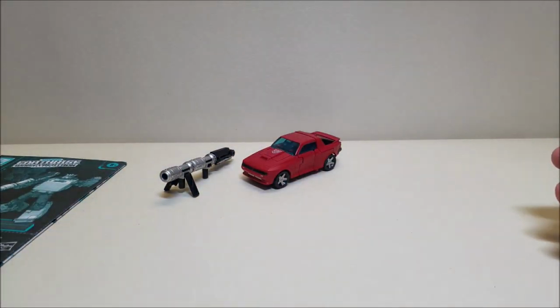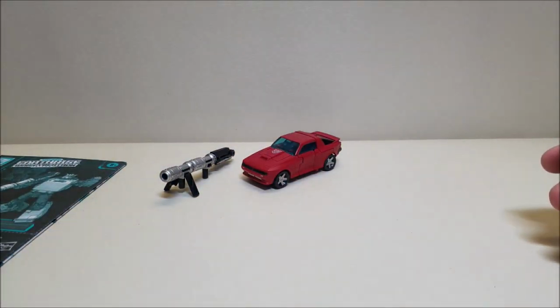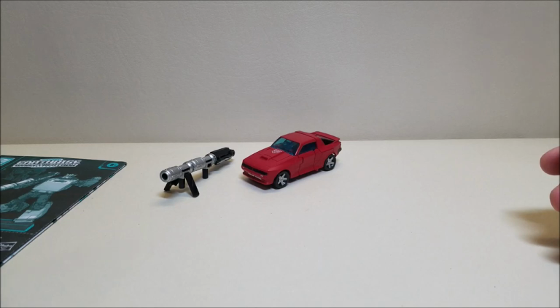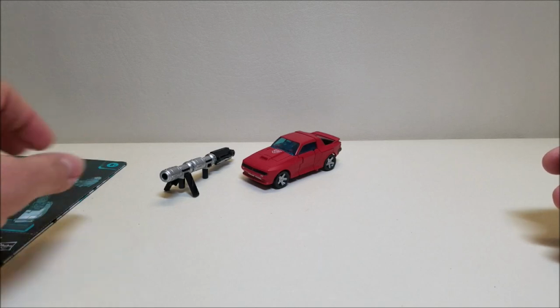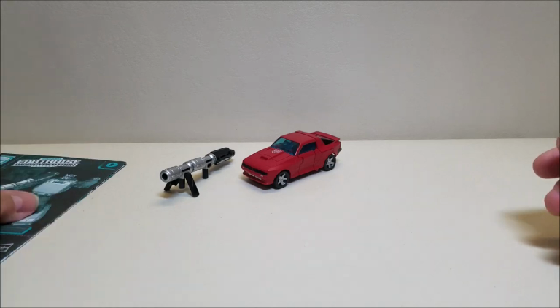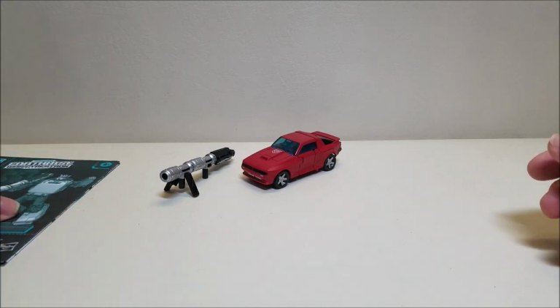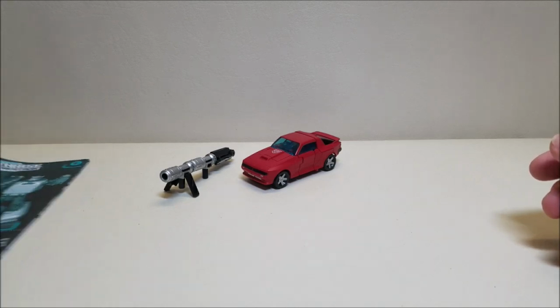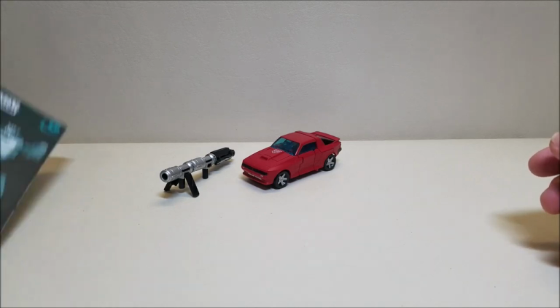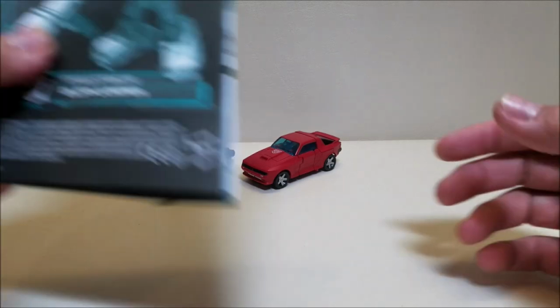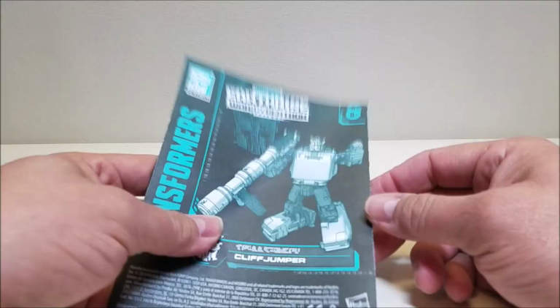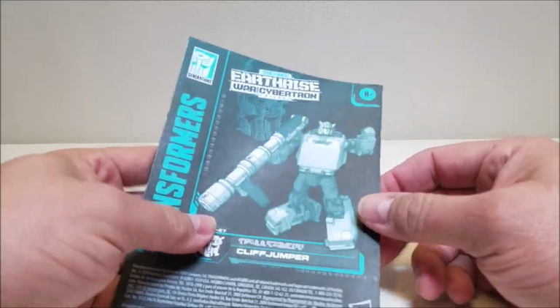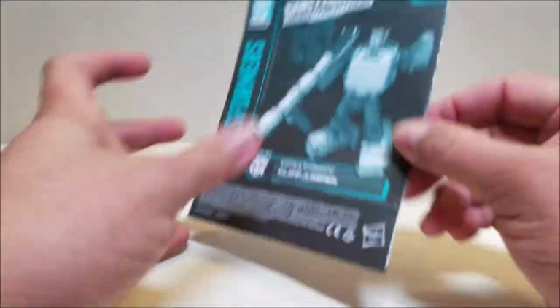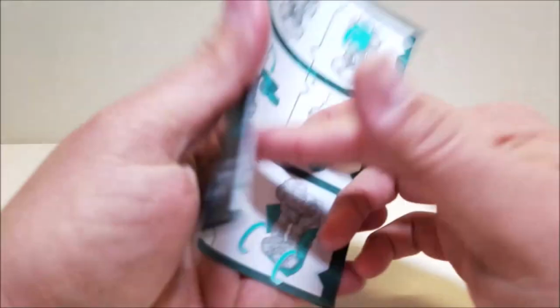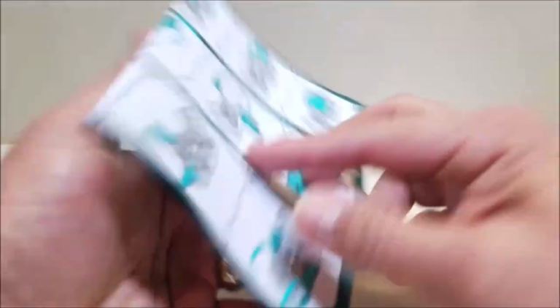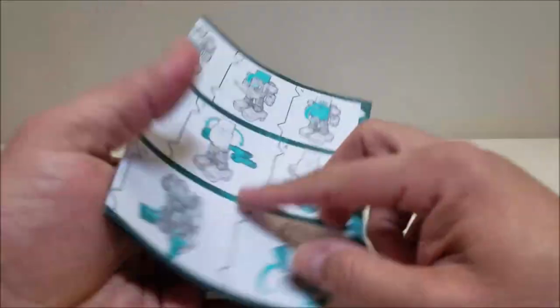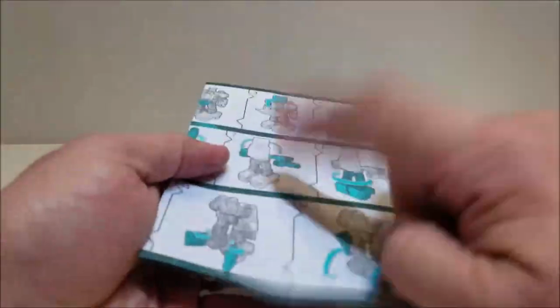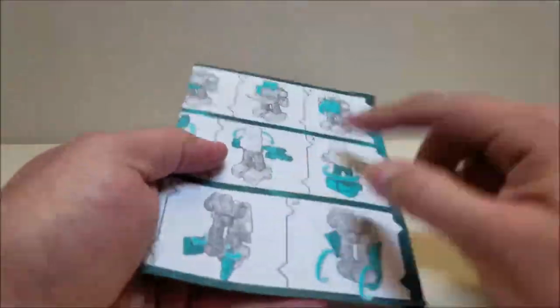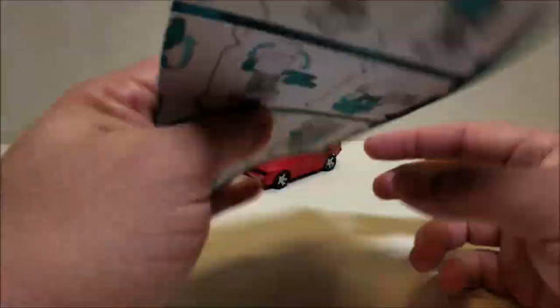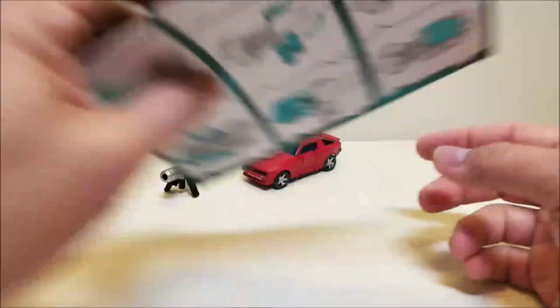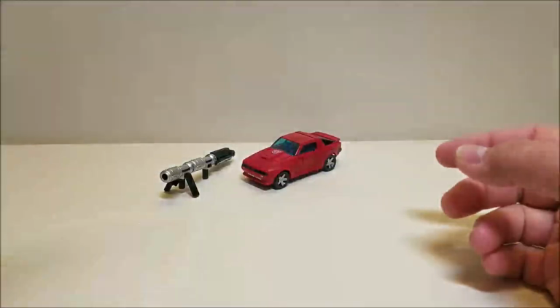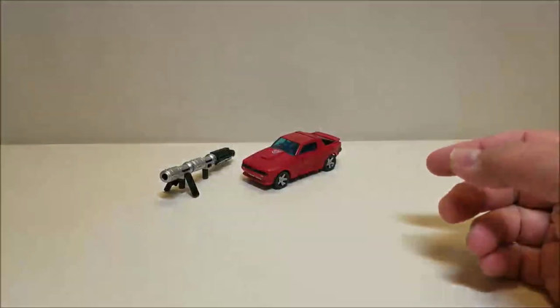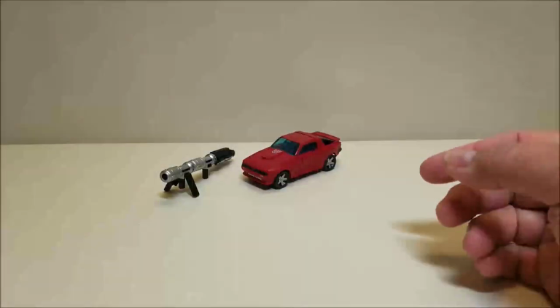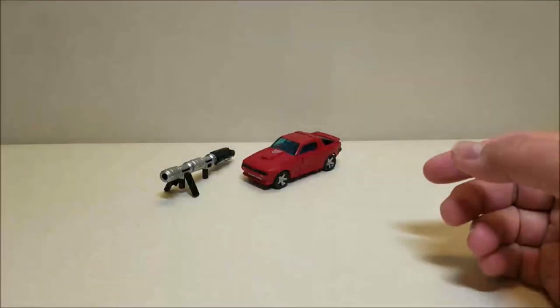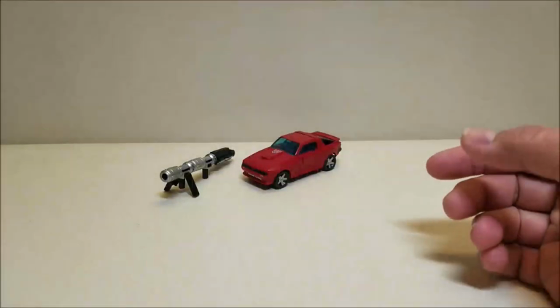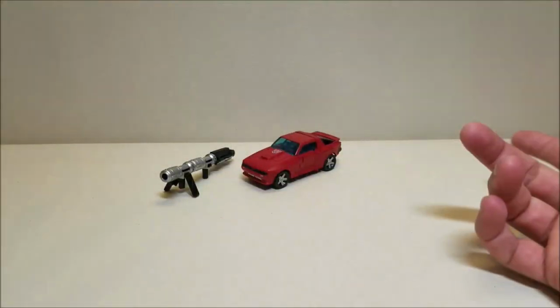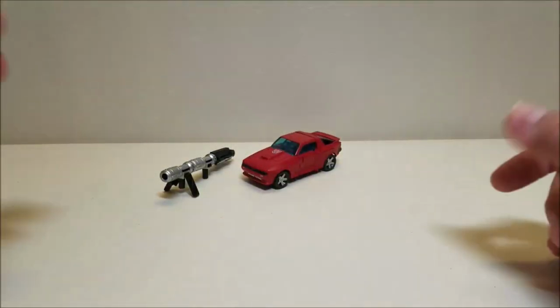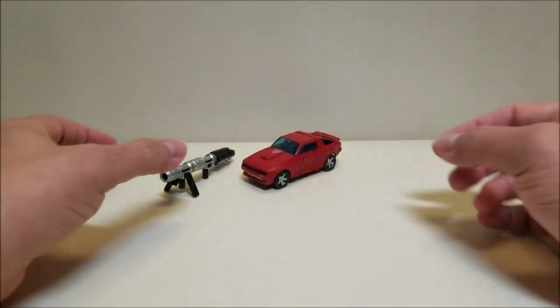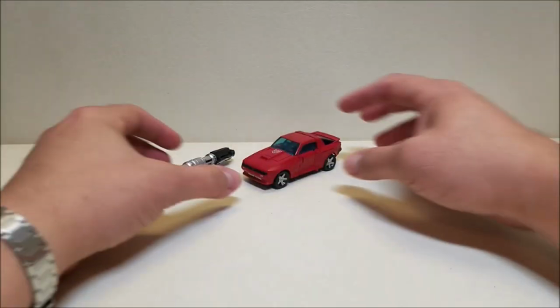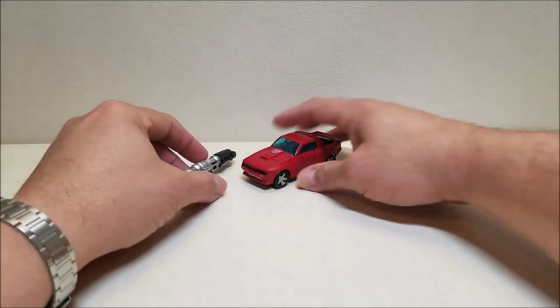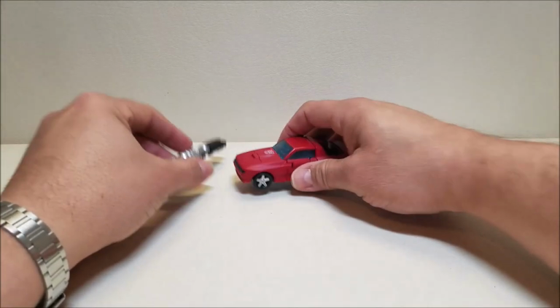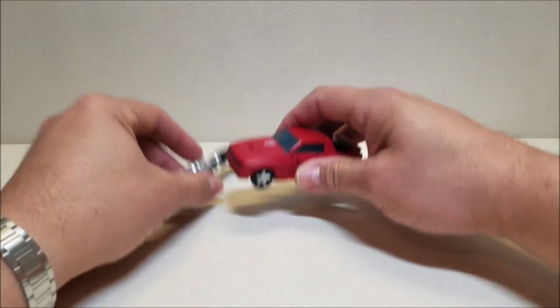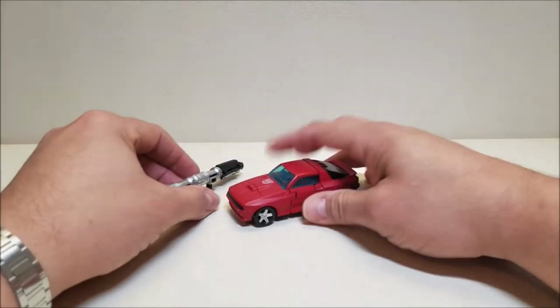I think the tech specs would have been cooler. There's his instructions — very good instructions. And that's about it.